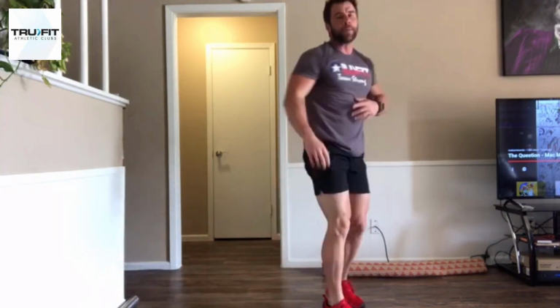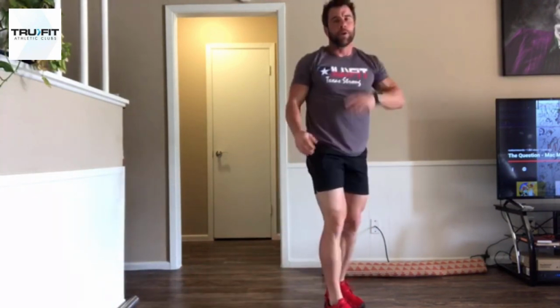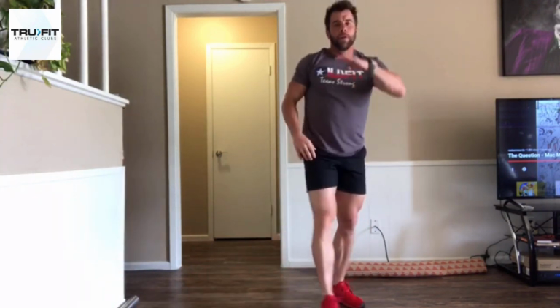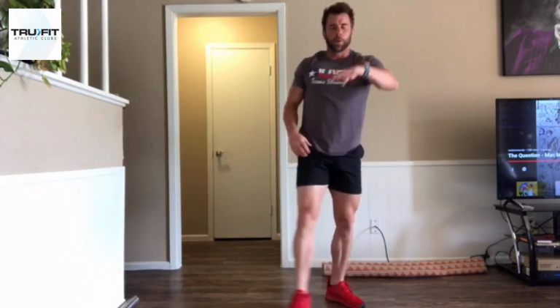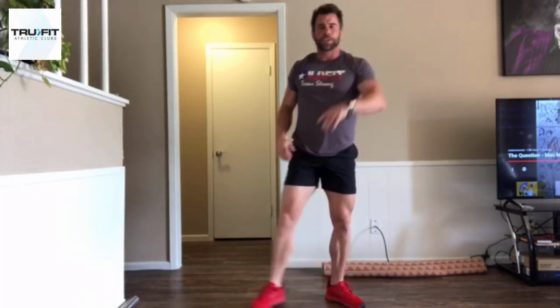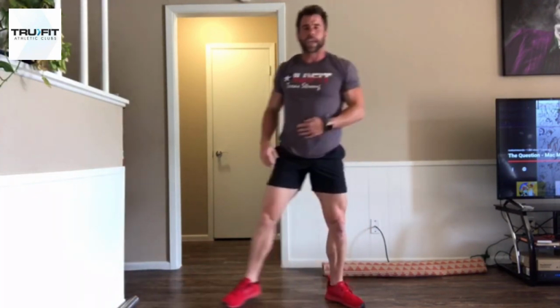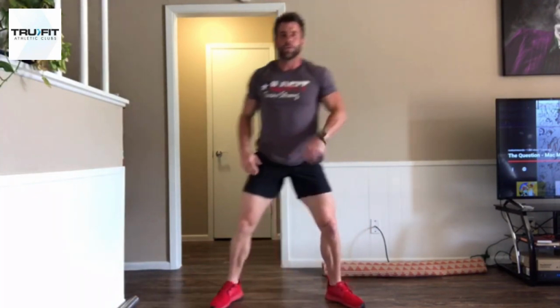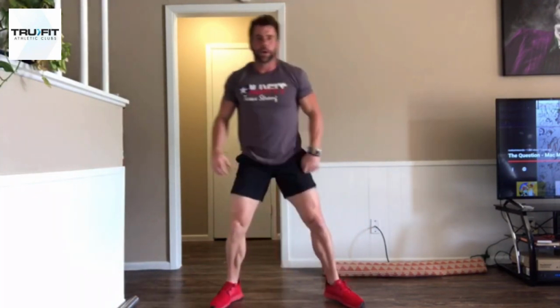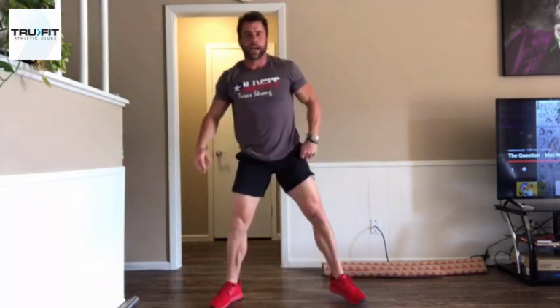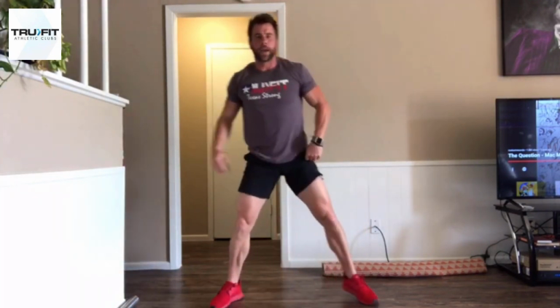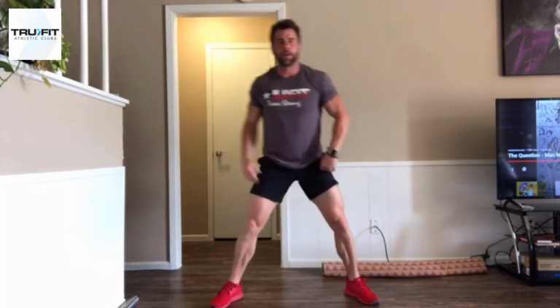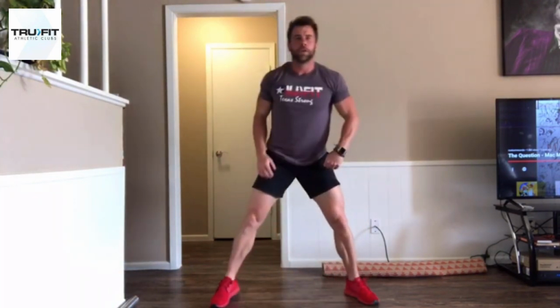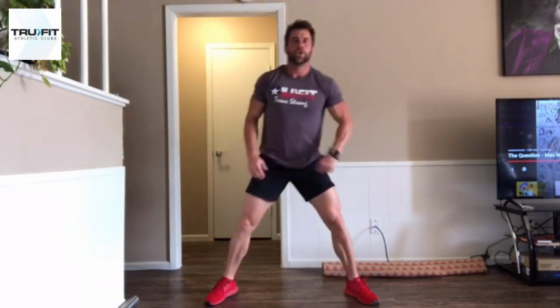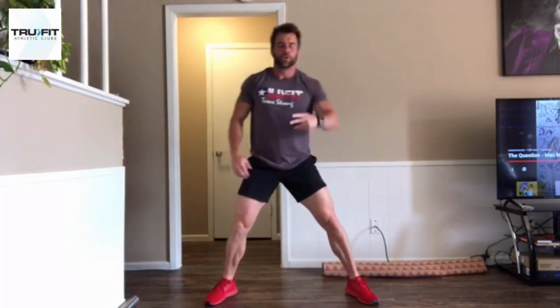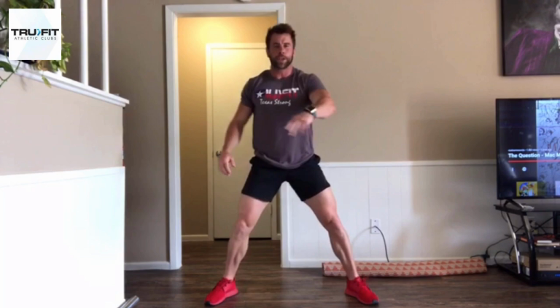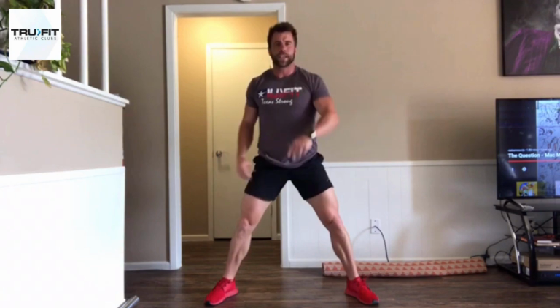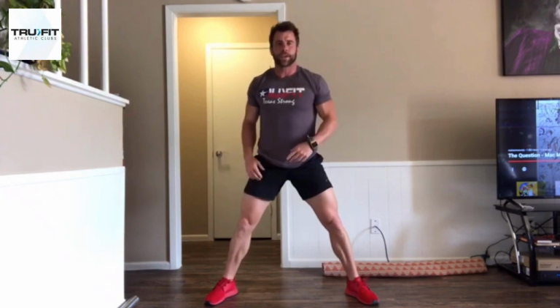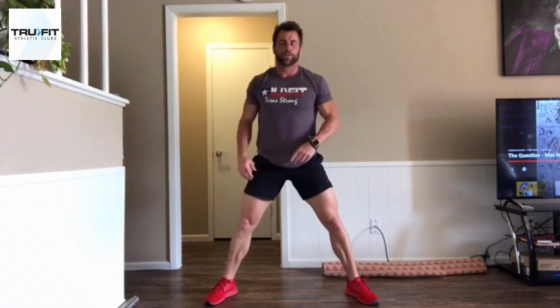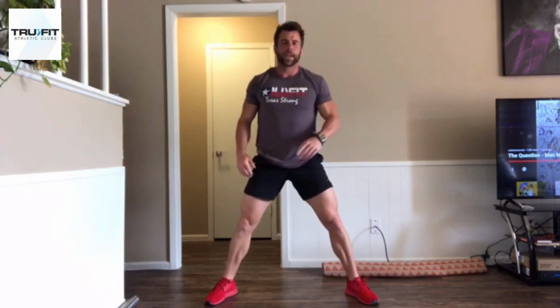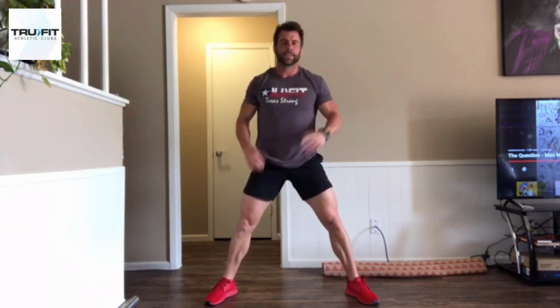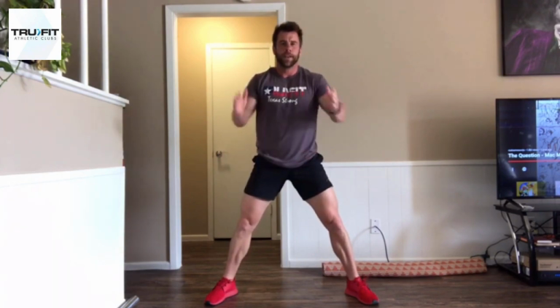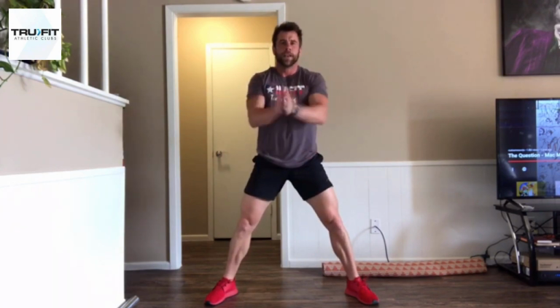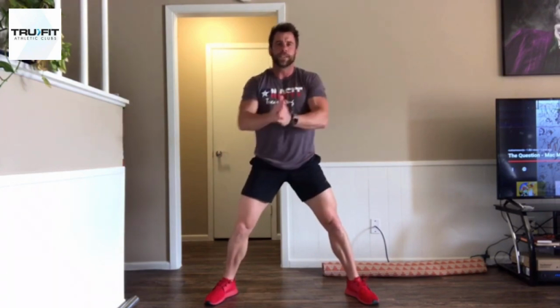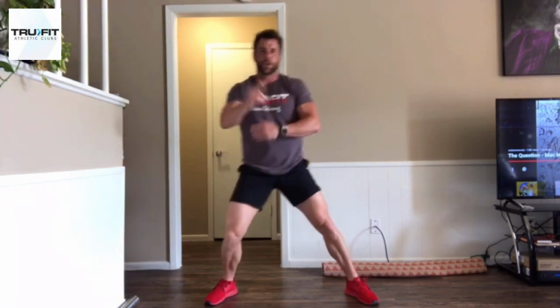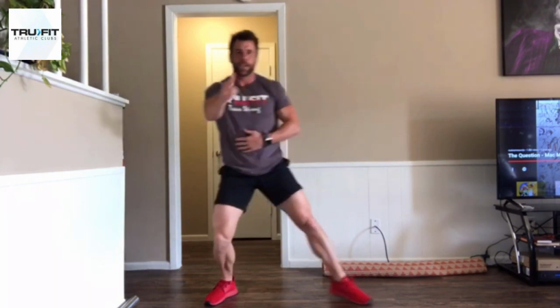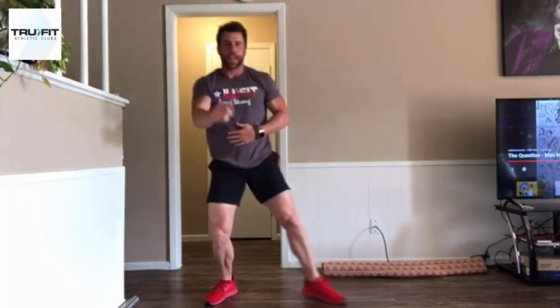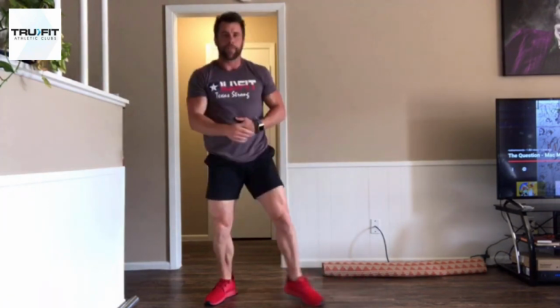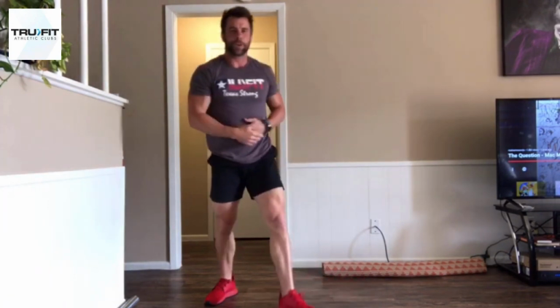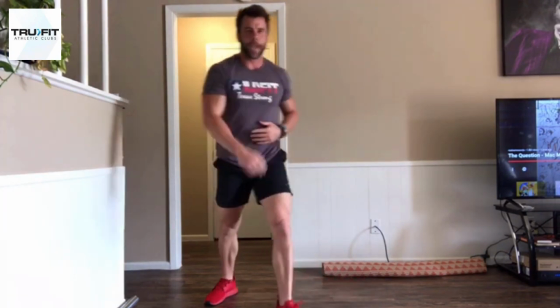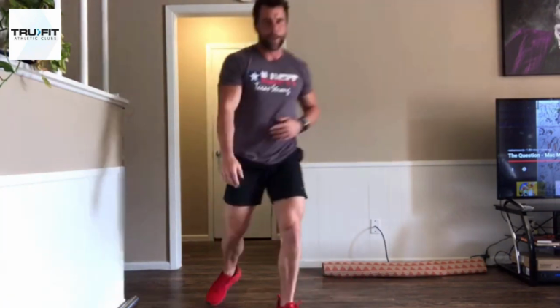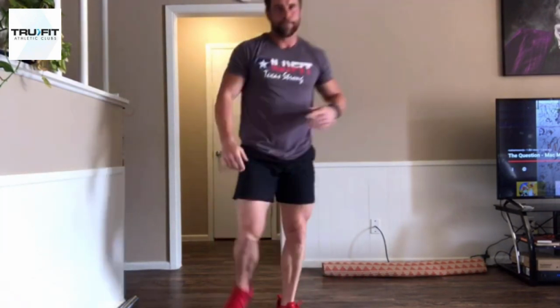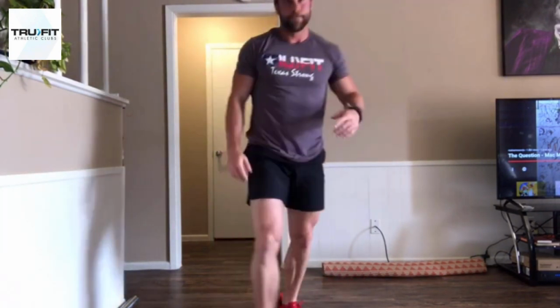Remember, 40 second work time, 20 second rest. Let's go get it, have a good day. Go!